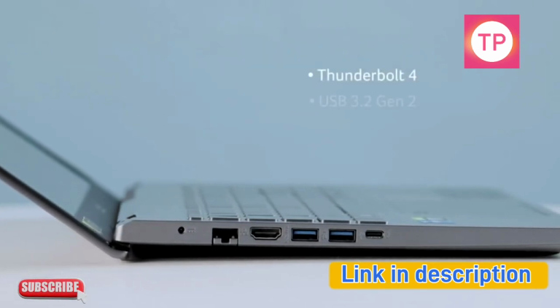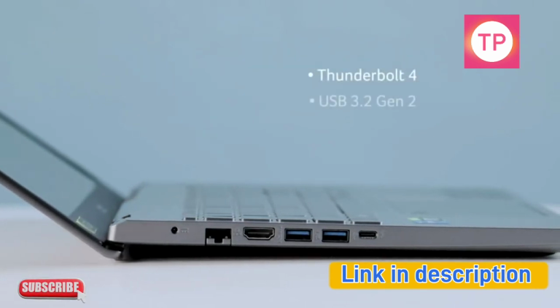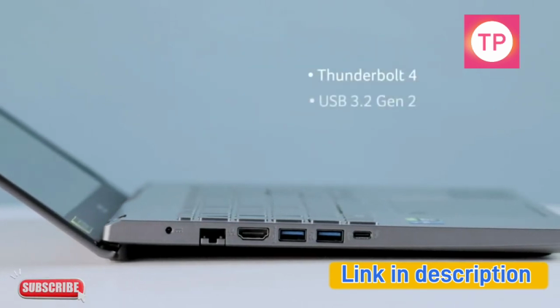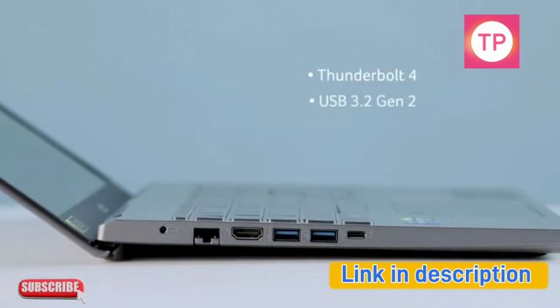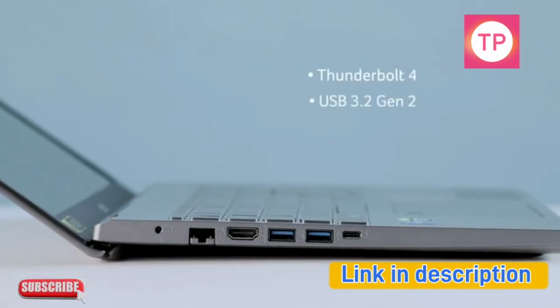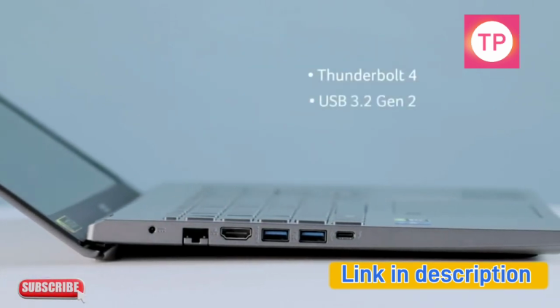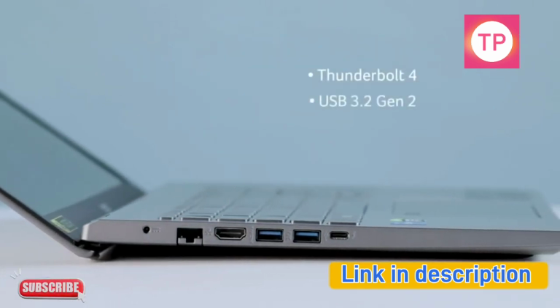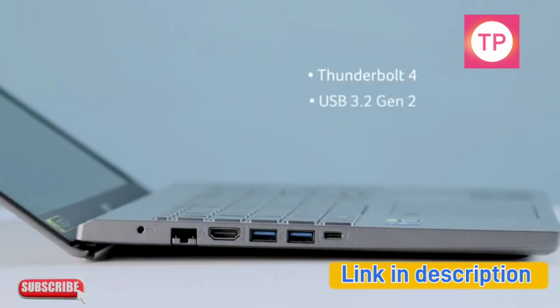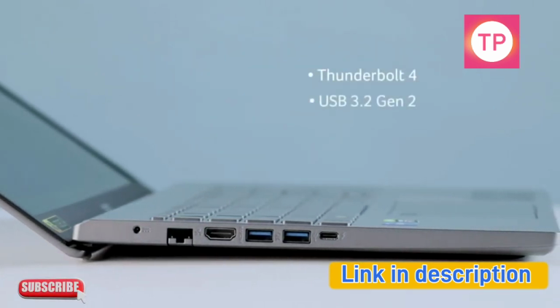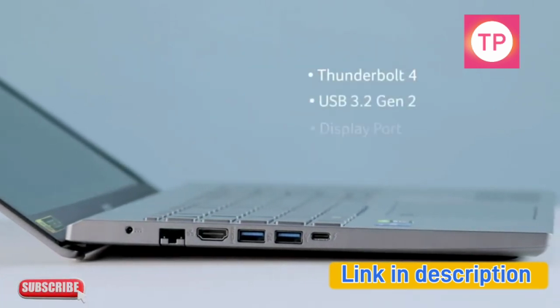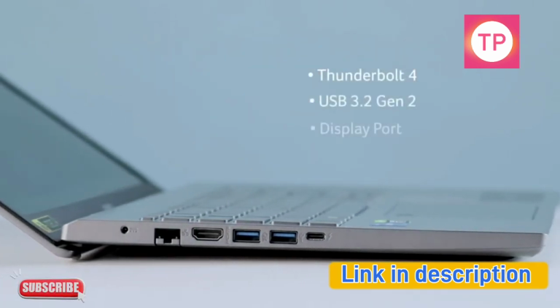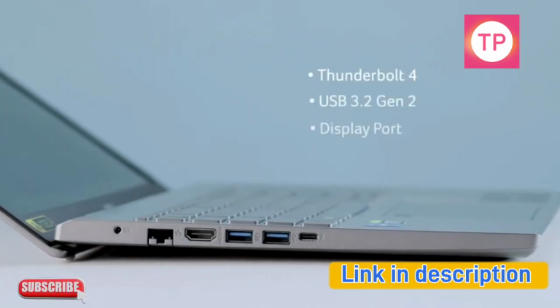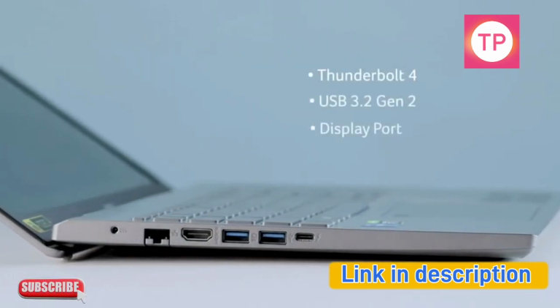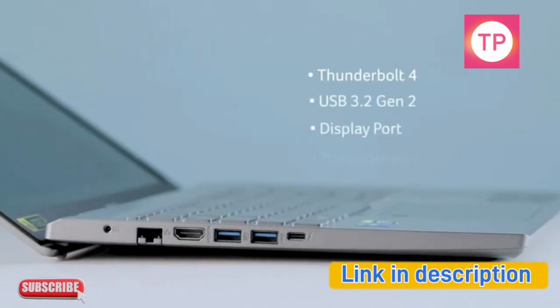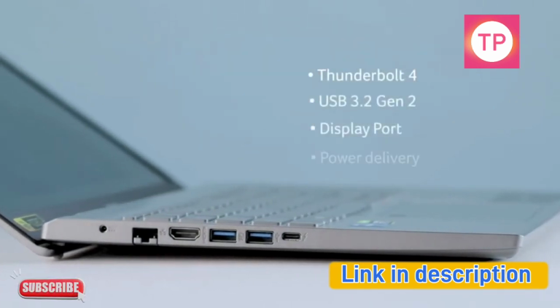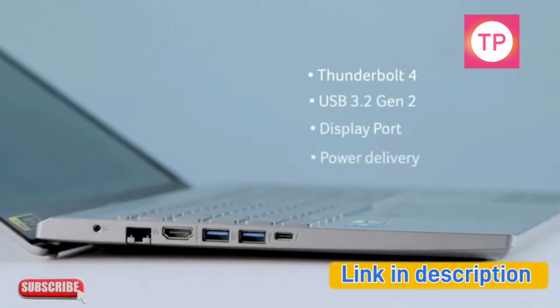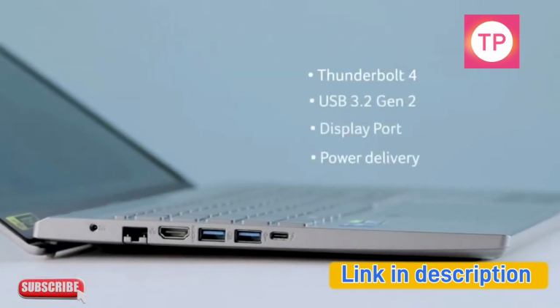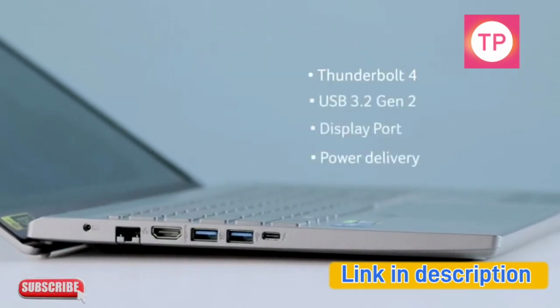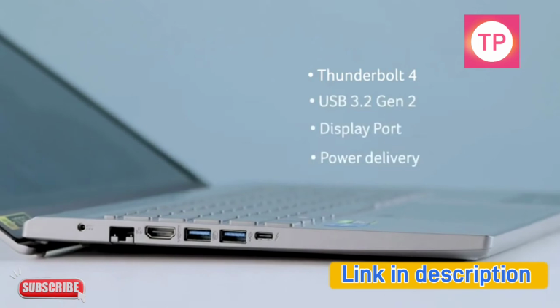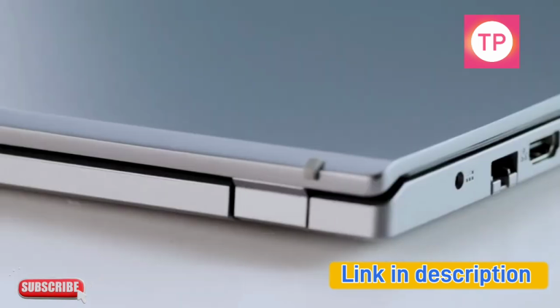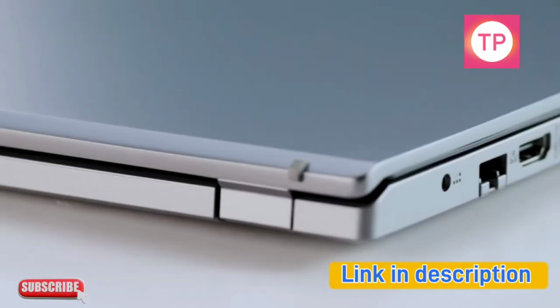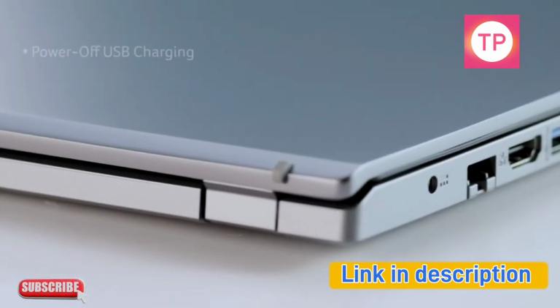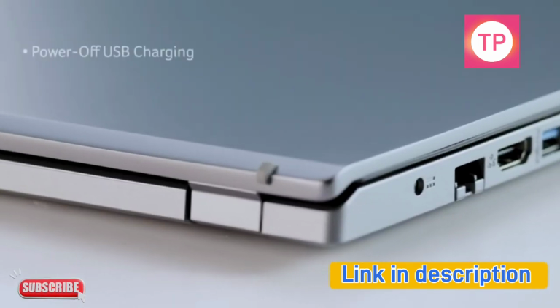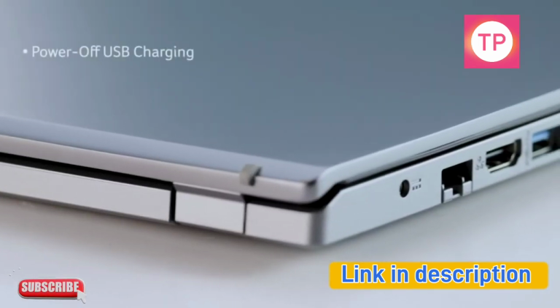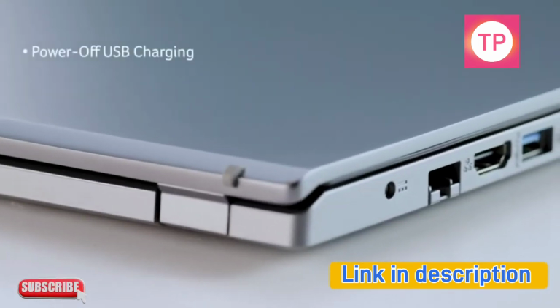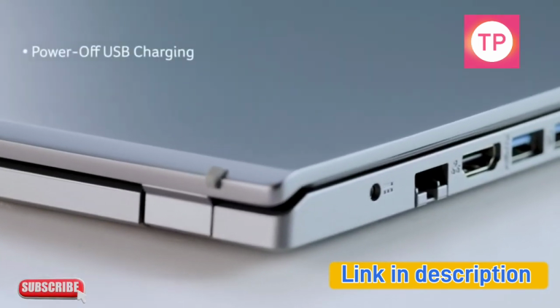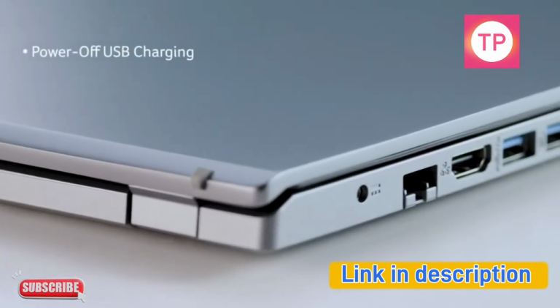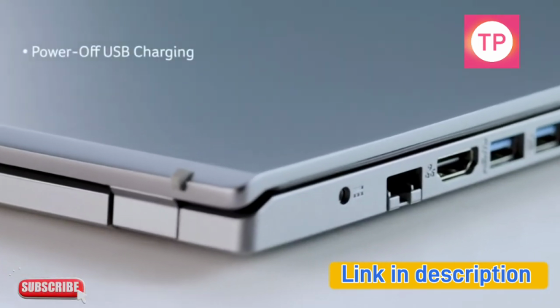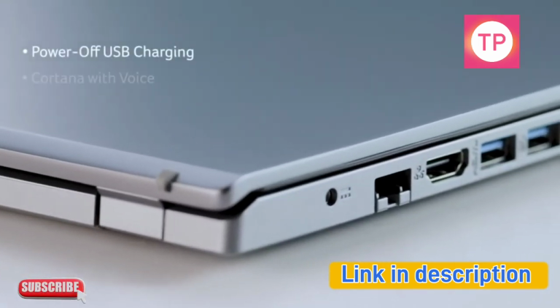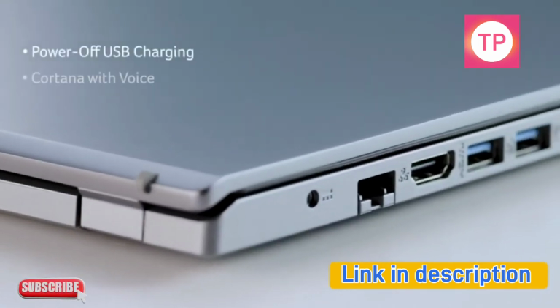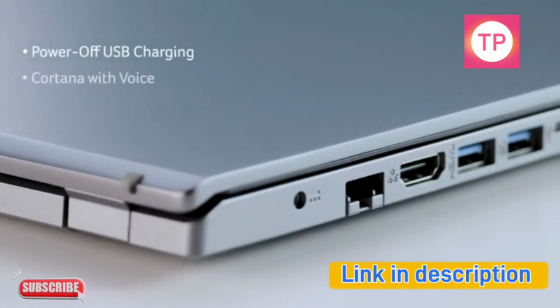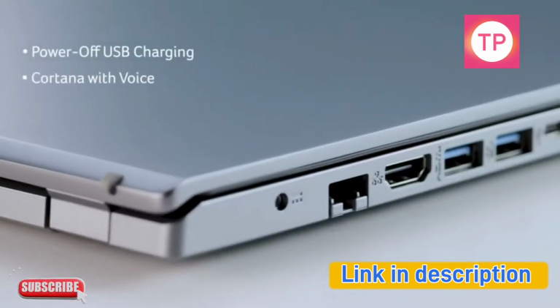Connectivity further includes USB 3.2 Gen 2, DisplayPort, Power Delivery, Power Off USB Charging, and Cortana with Voice, Modern Standby.